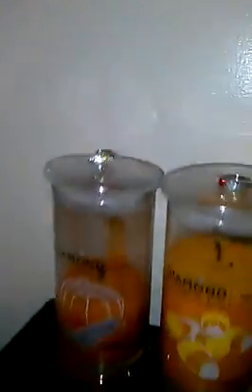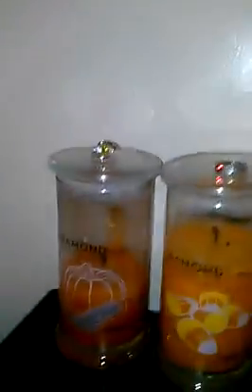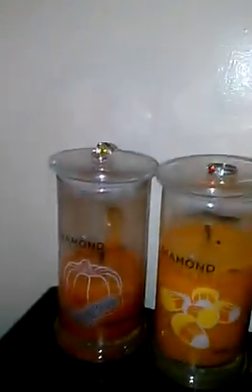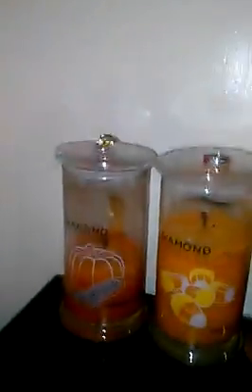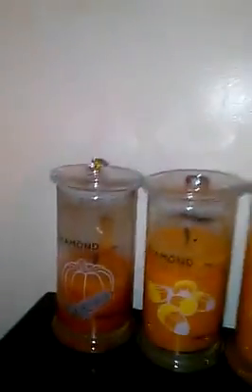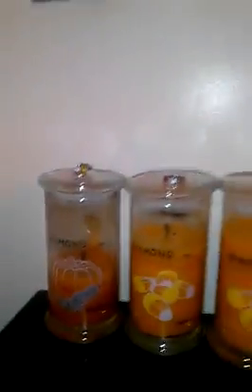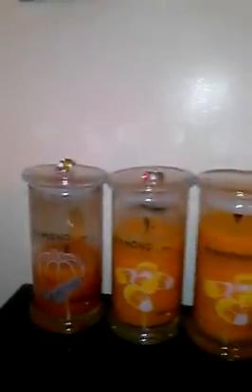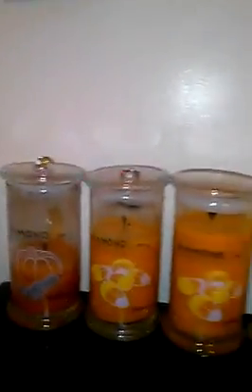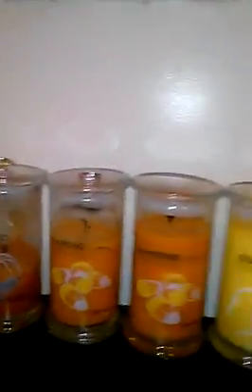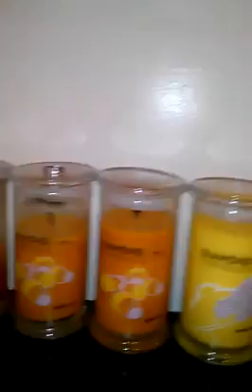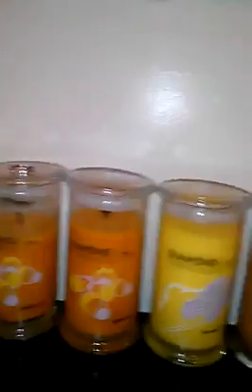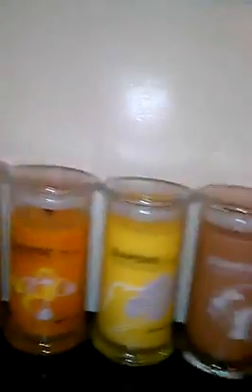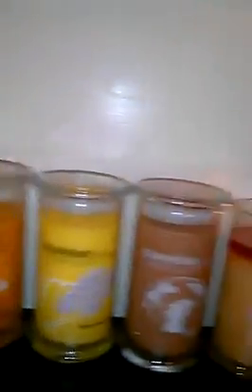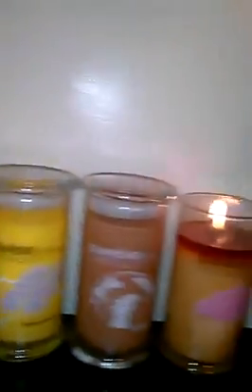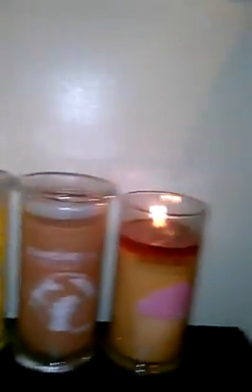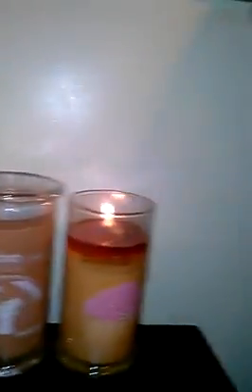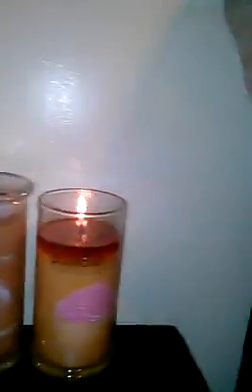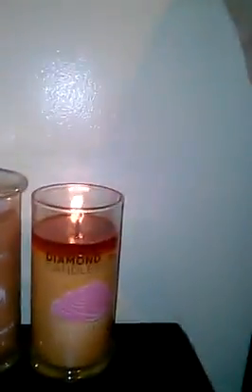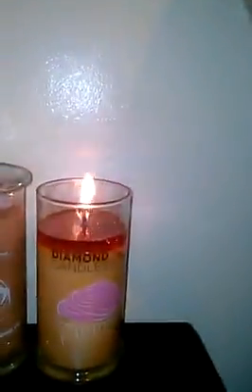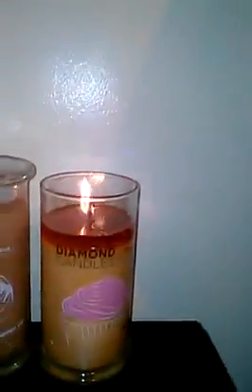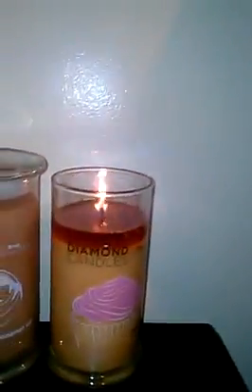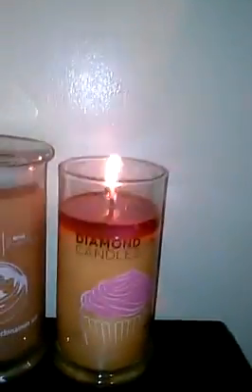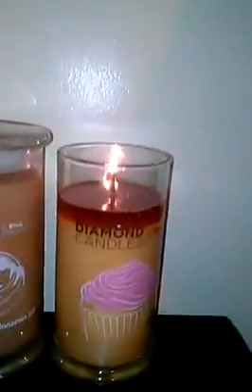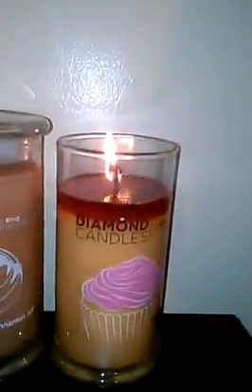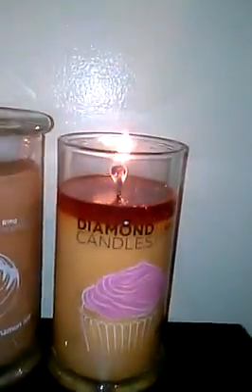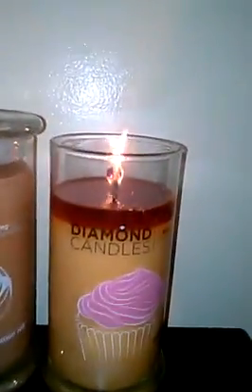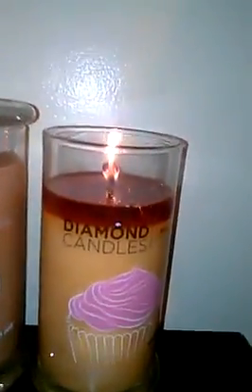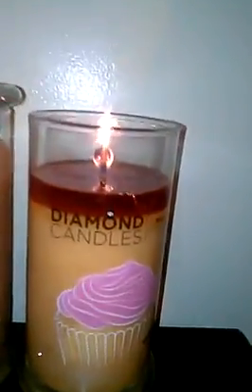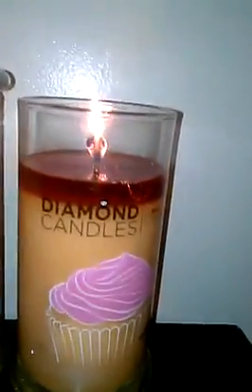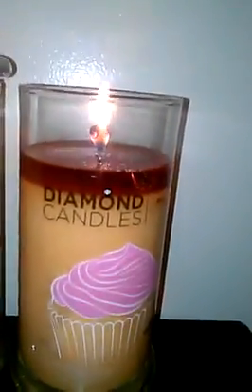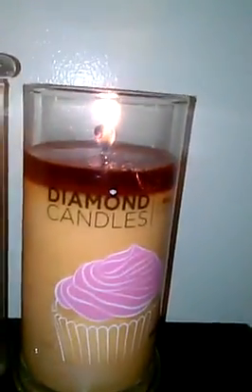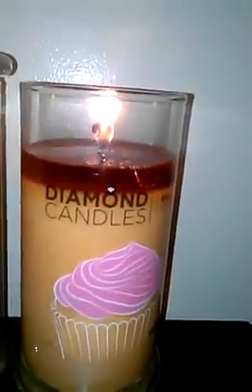I have all my candles here. I have two more on the way.